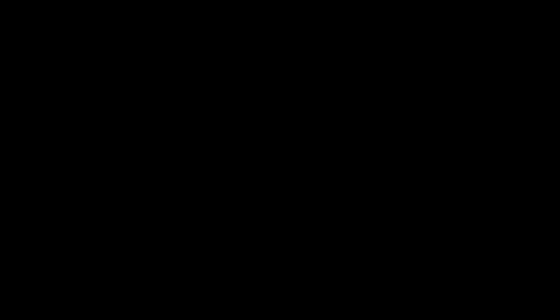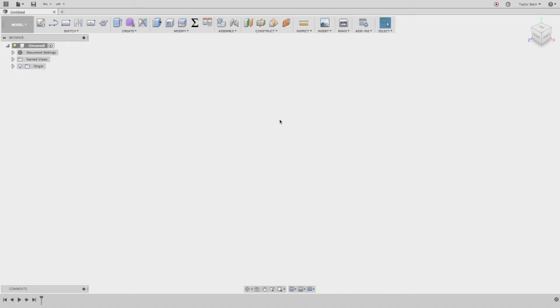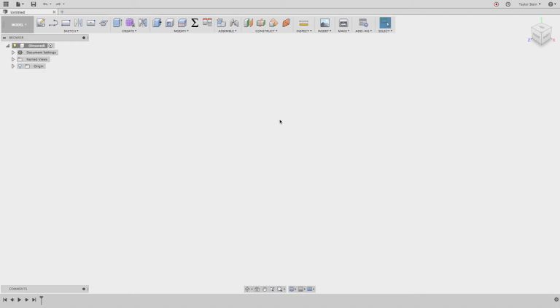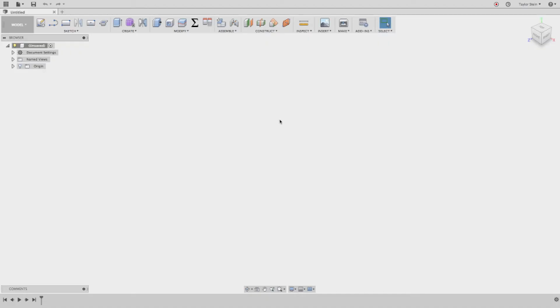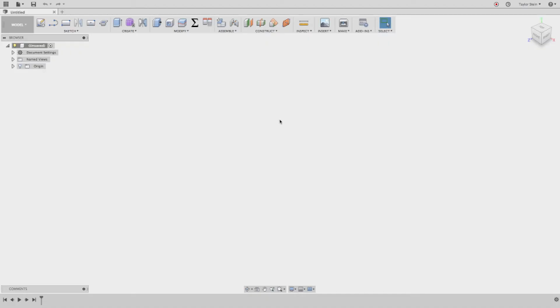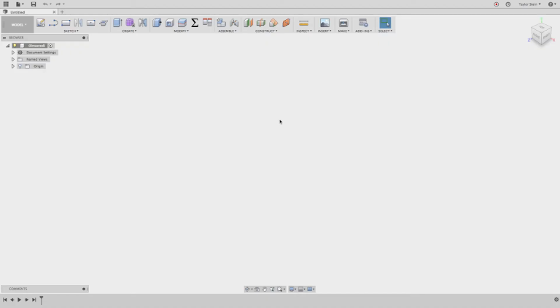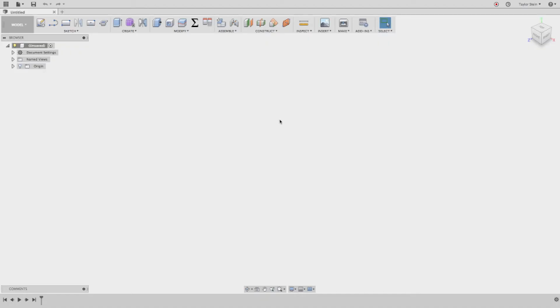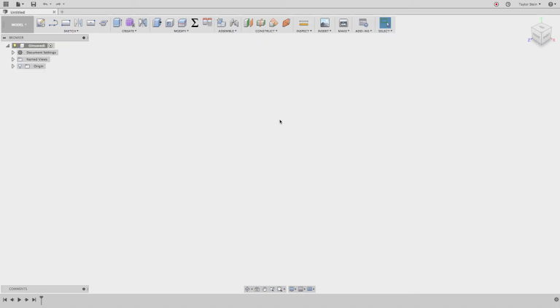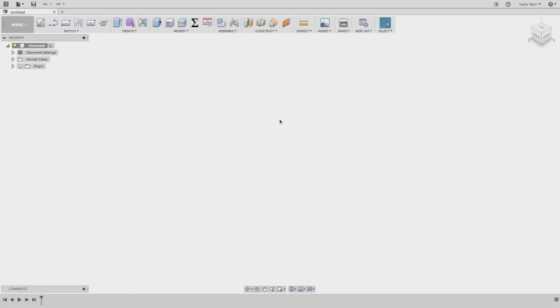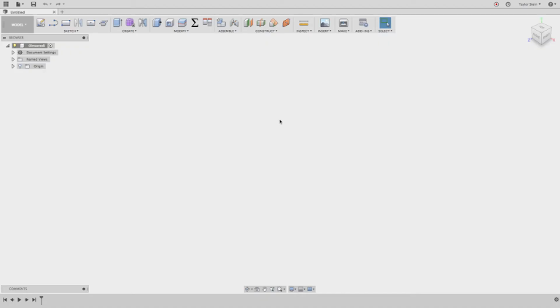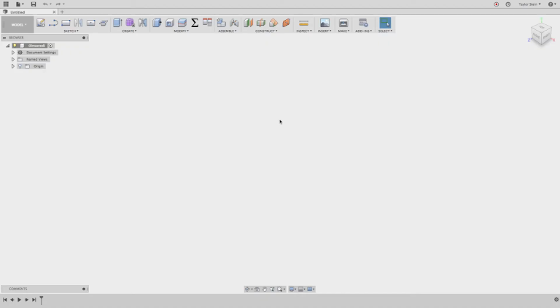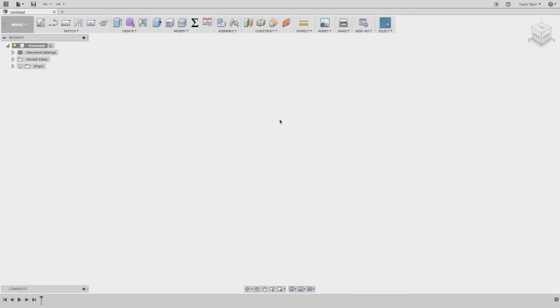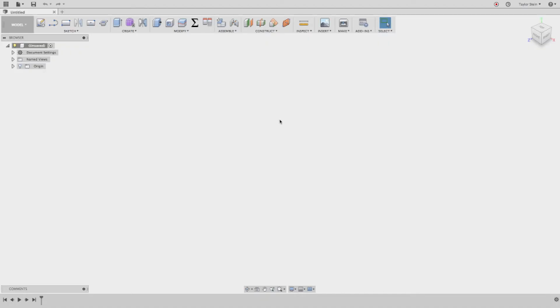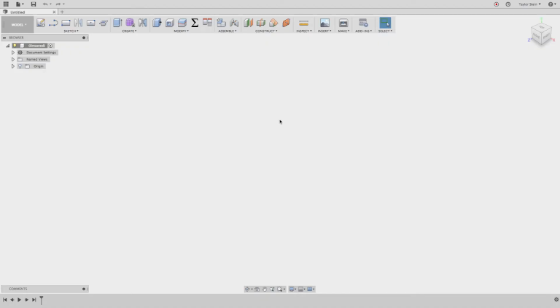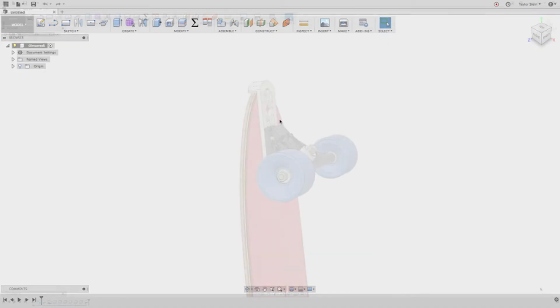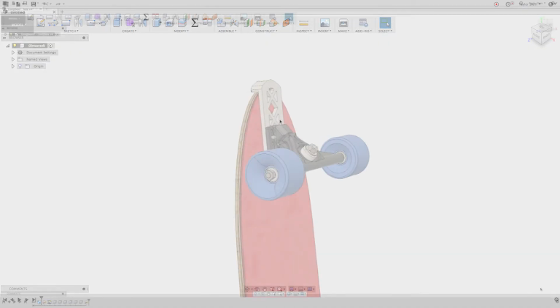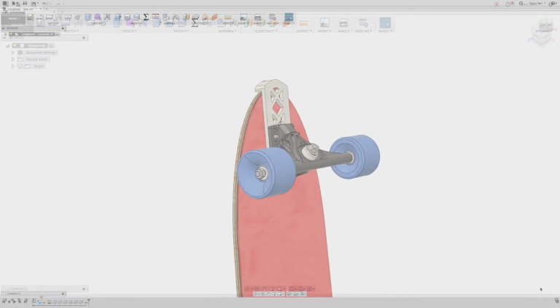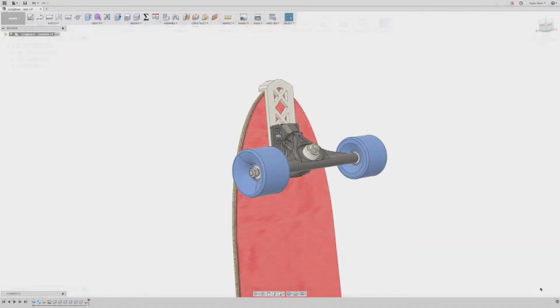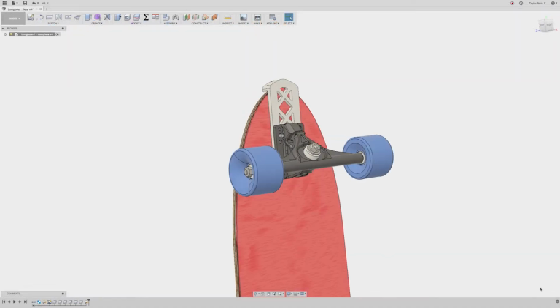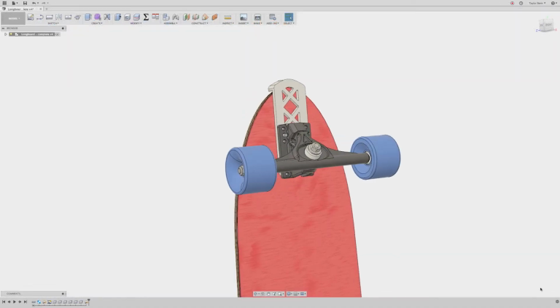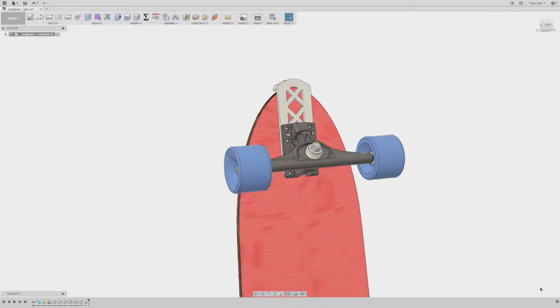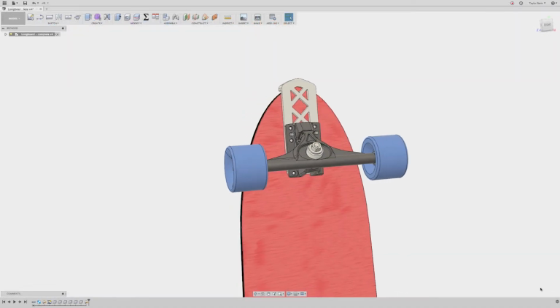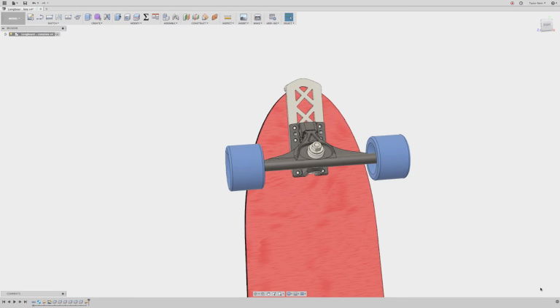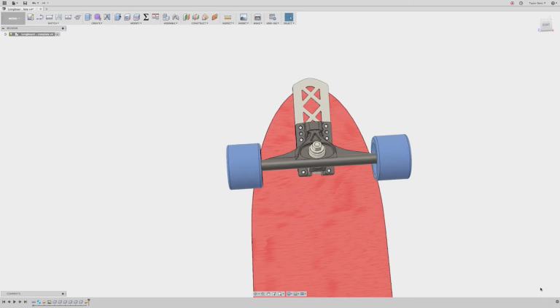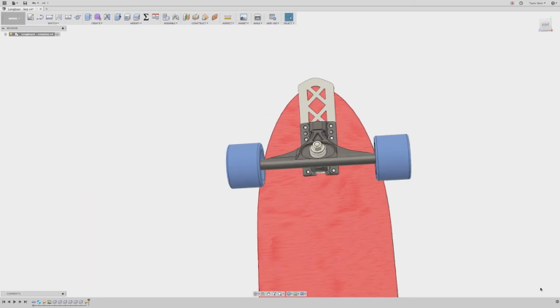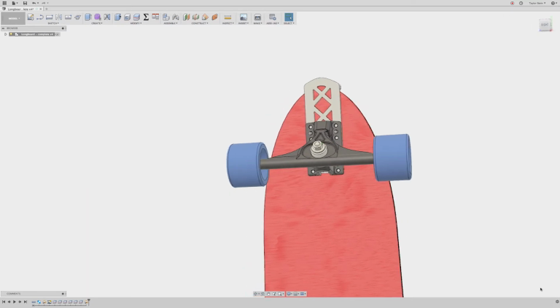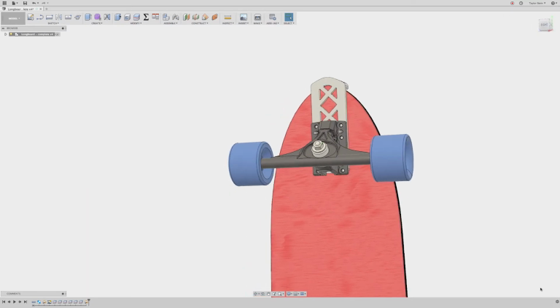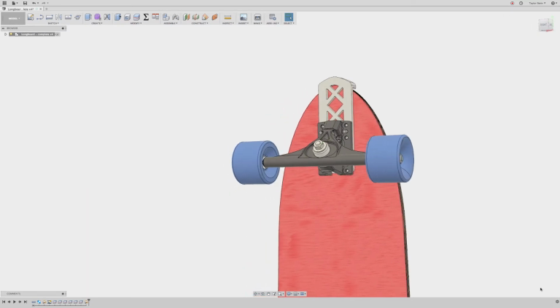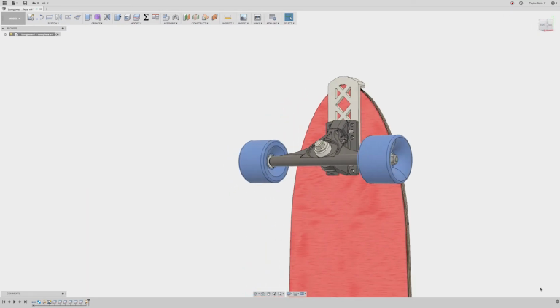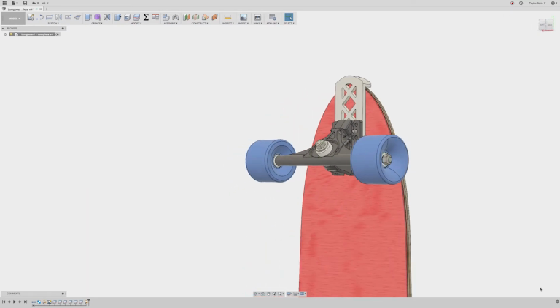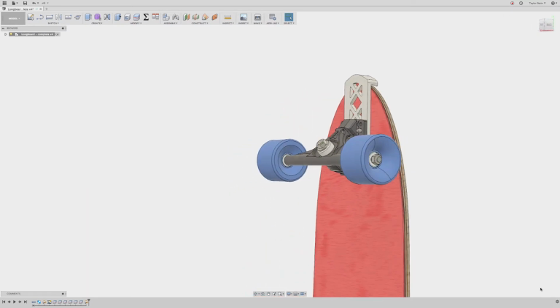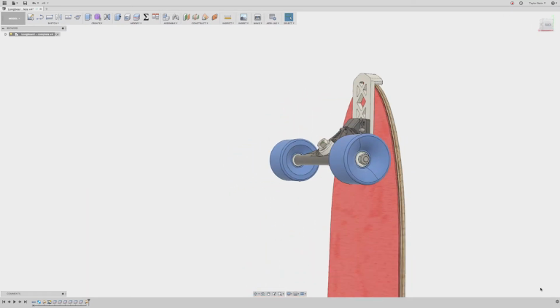What's going on everyone? Taylor Stein here, and in this video I'm going to be teaching you how to design a bash guard like the one you see here using Fusion 360.